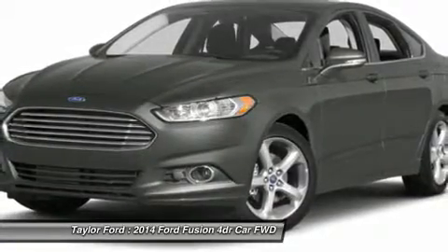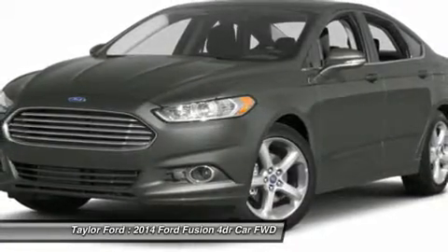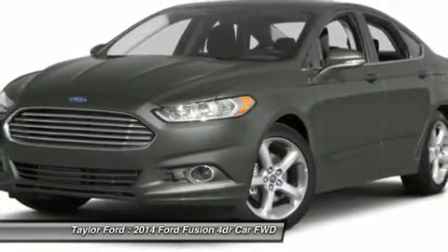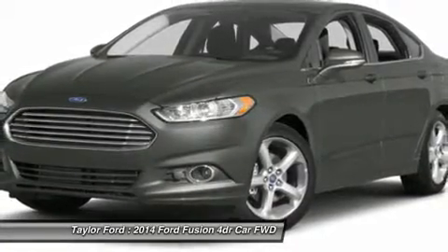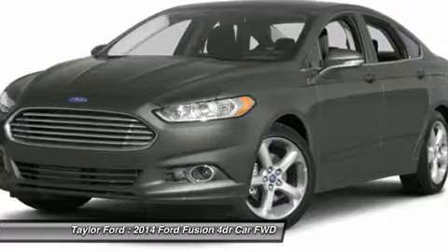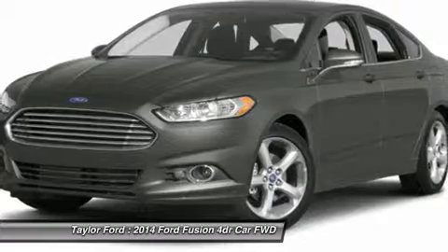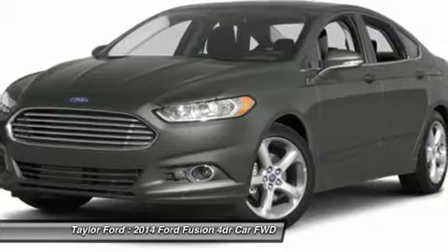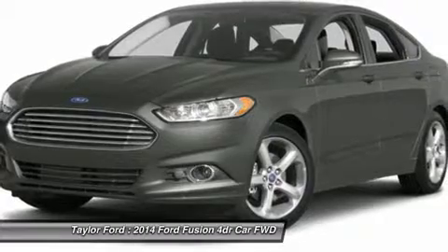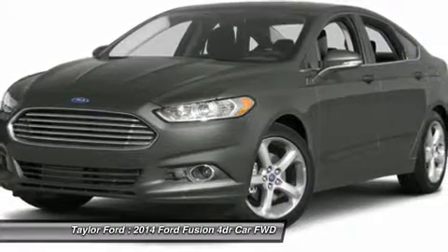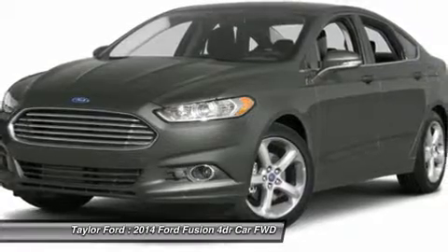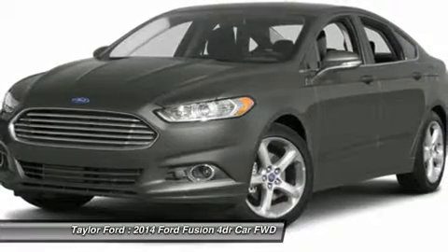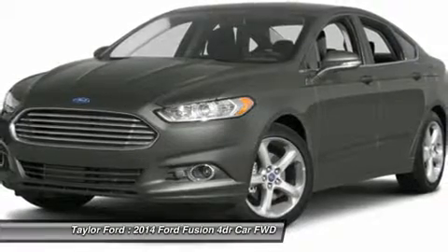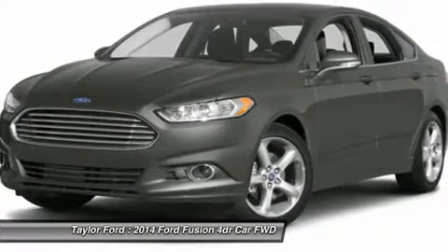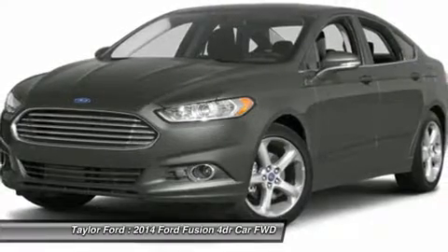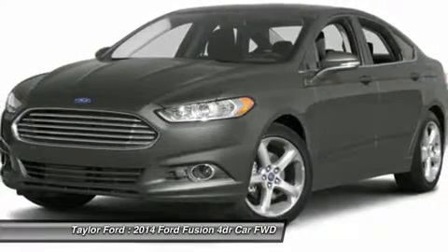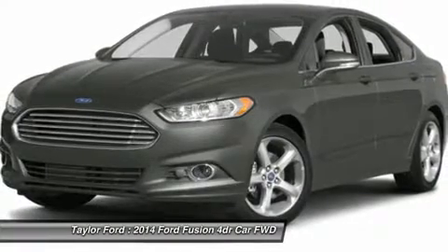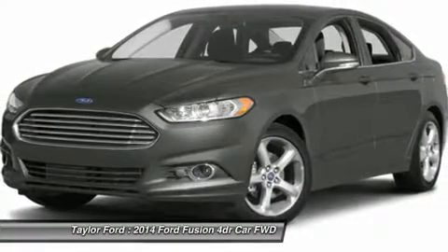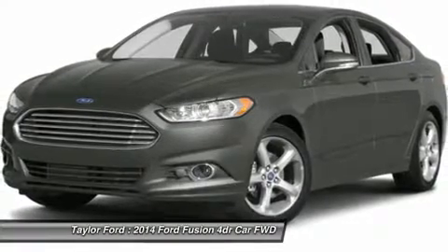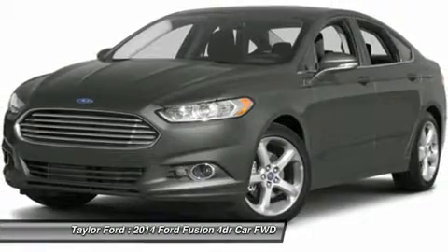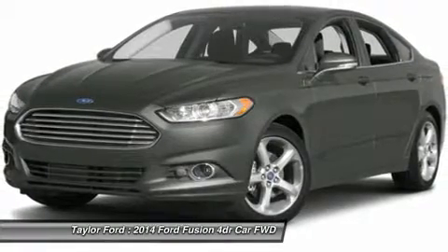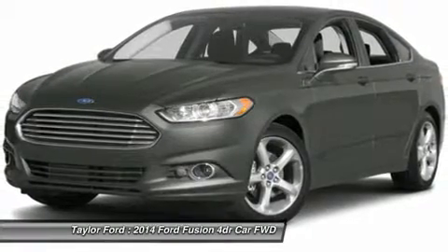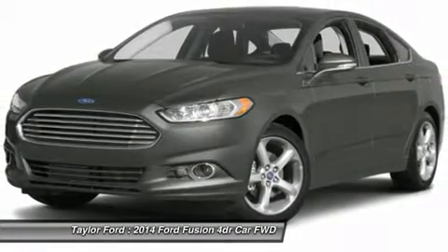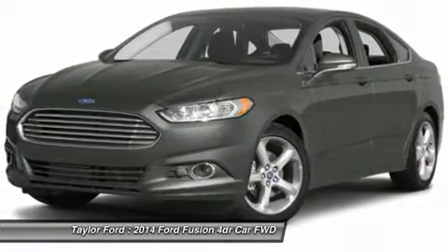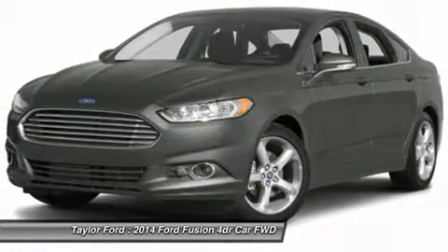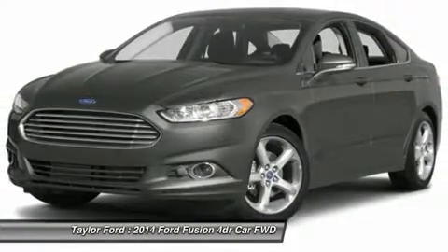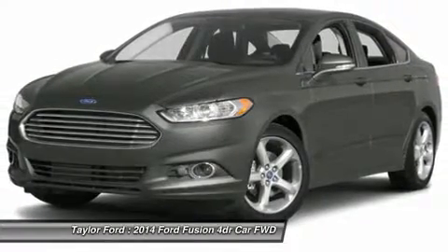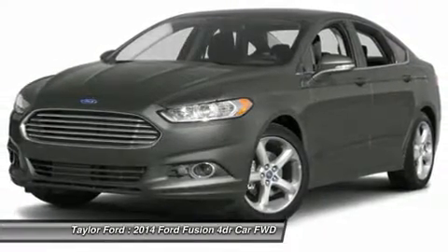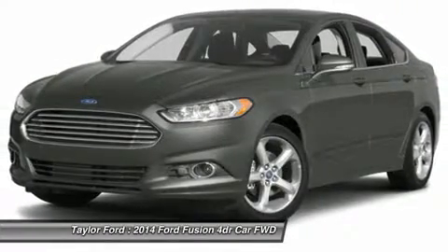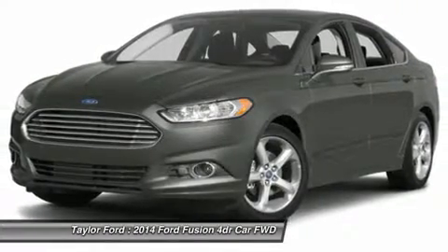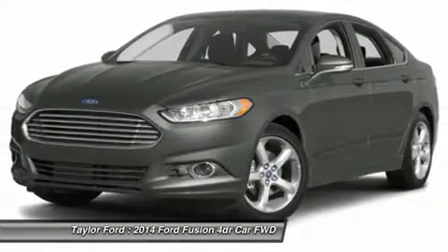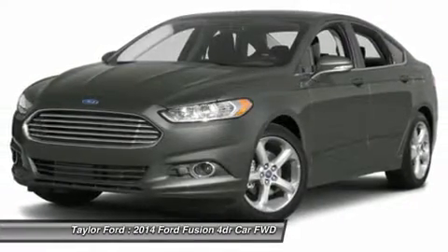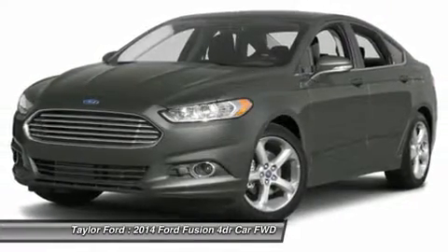Aluminum wheels, keyless entry, cruise control, floor mats, and four-wheel disc brakes.